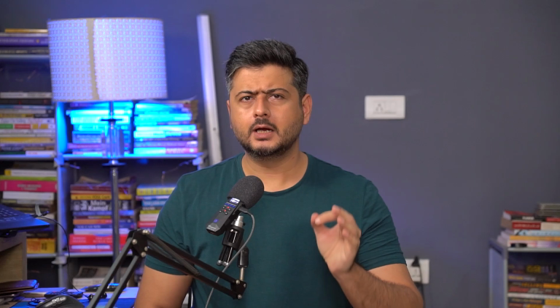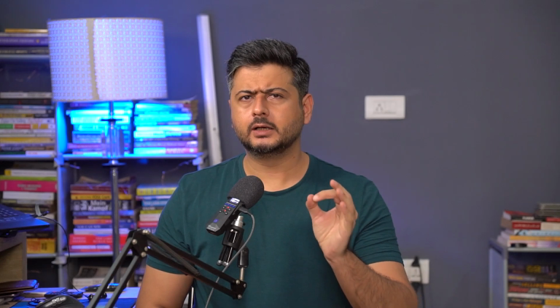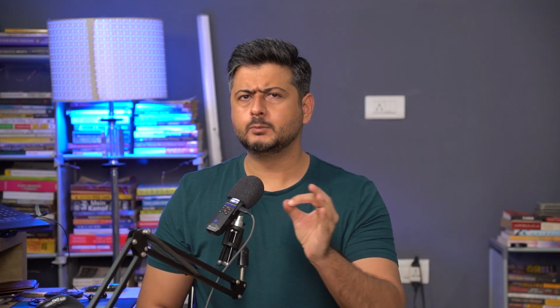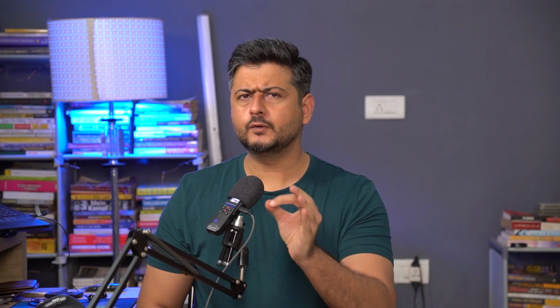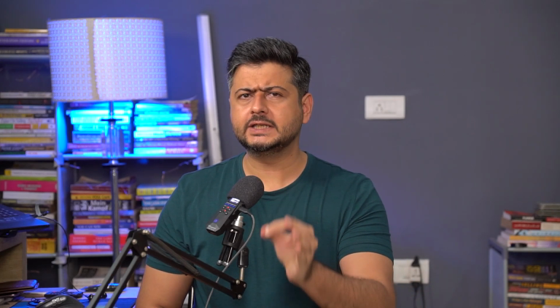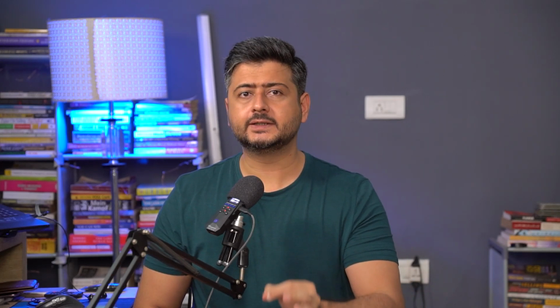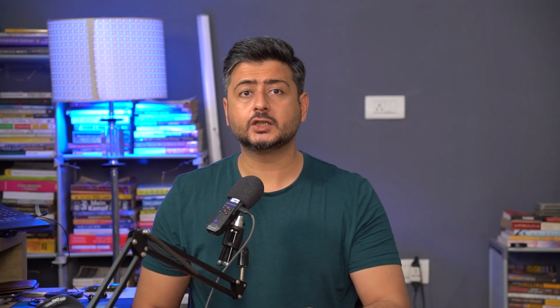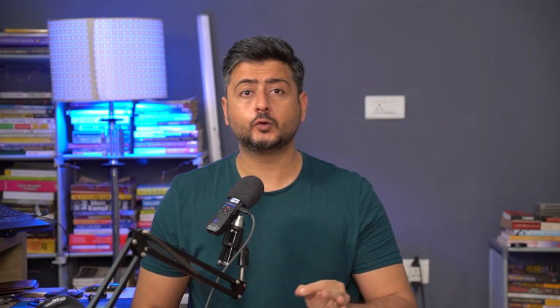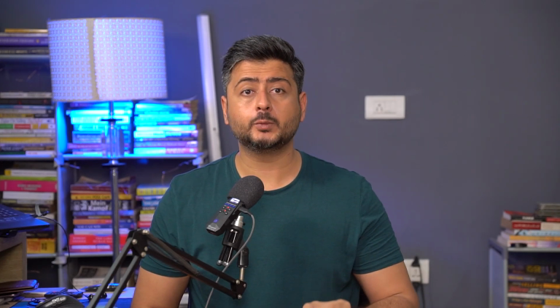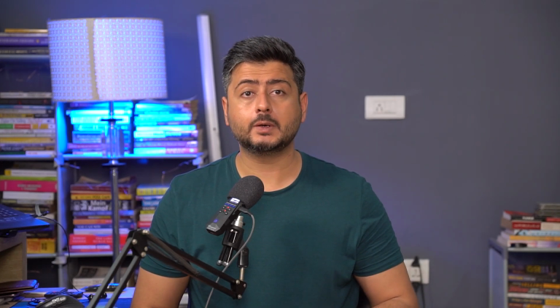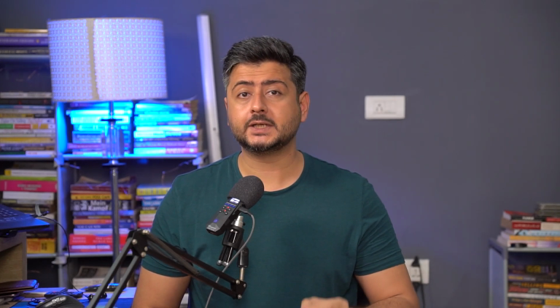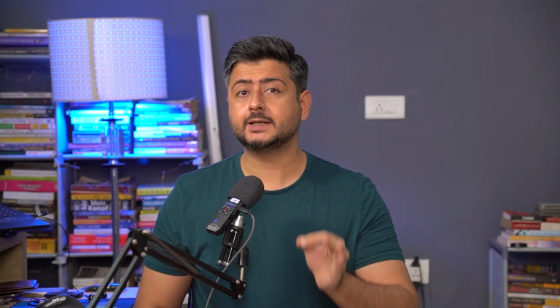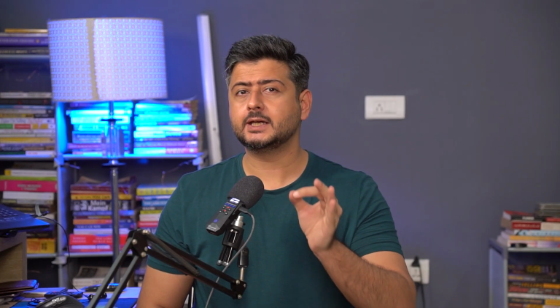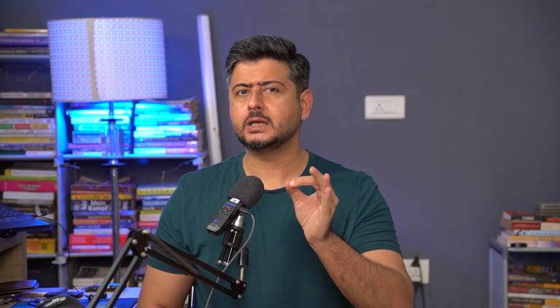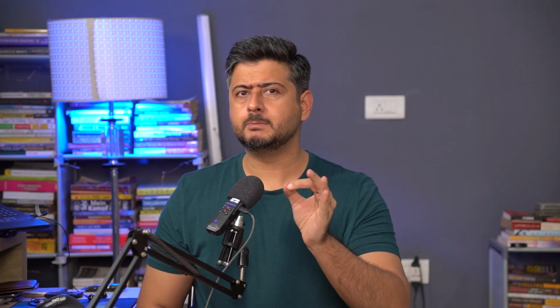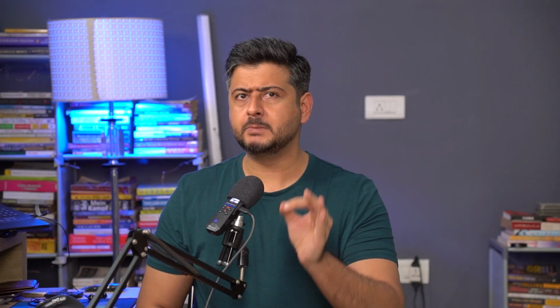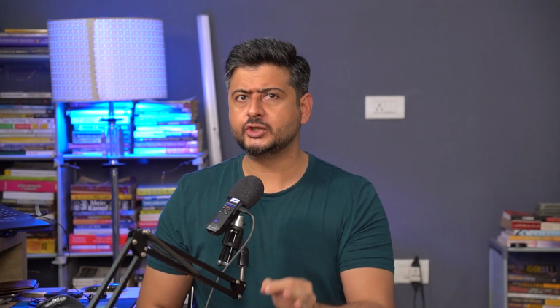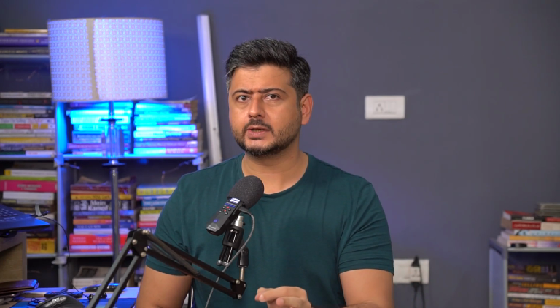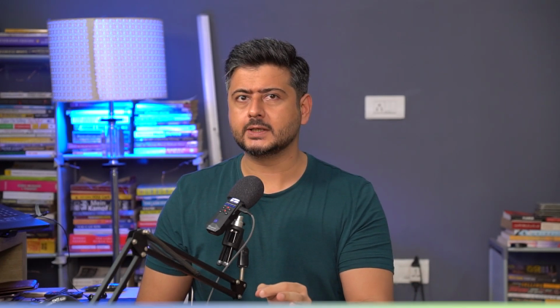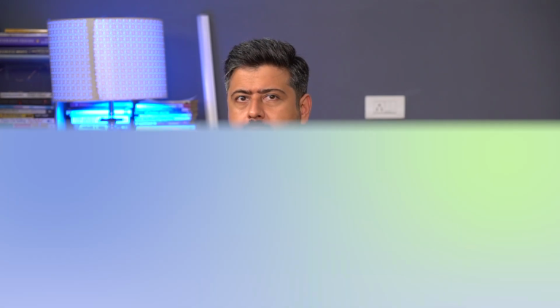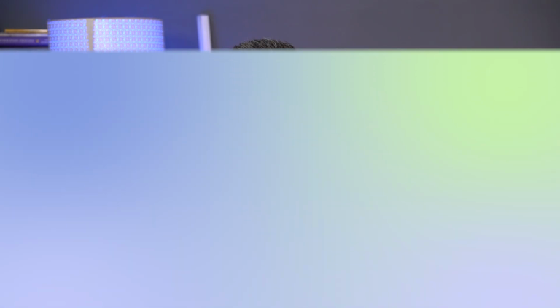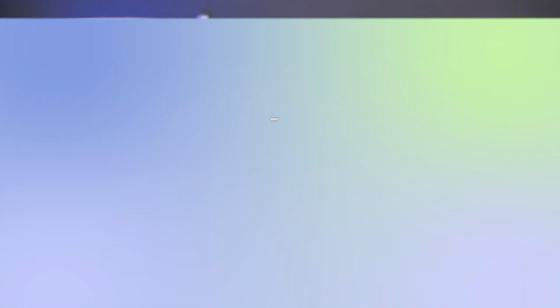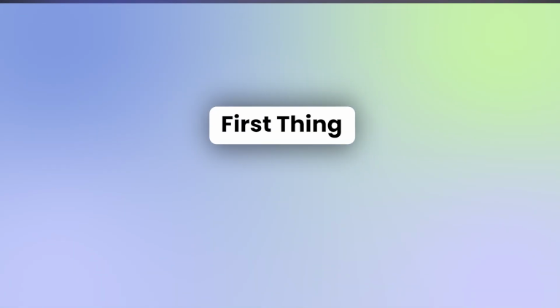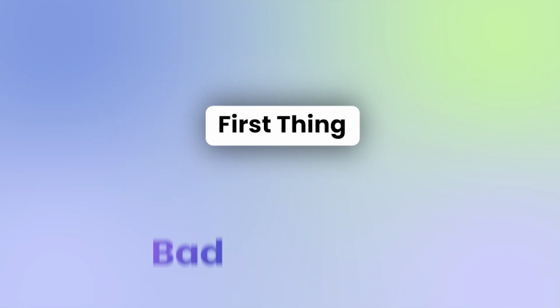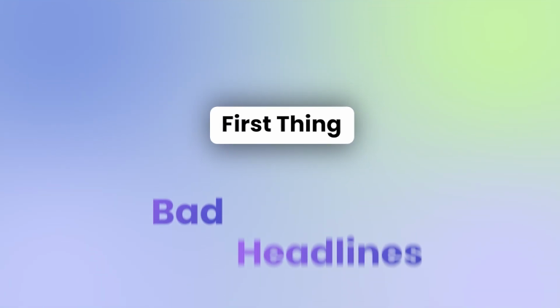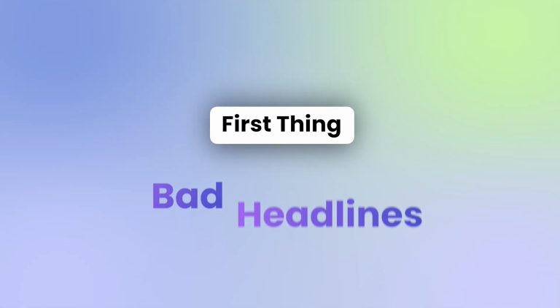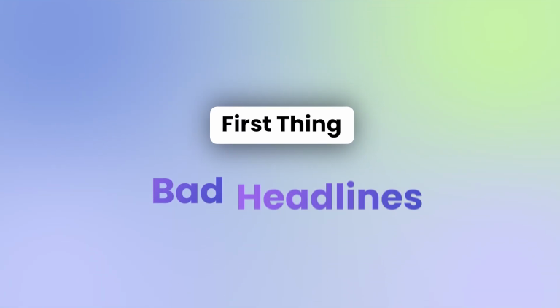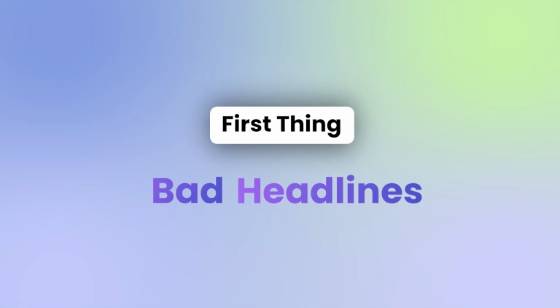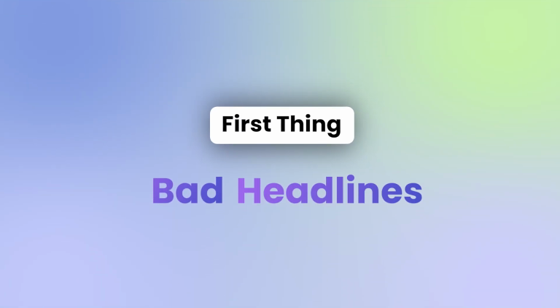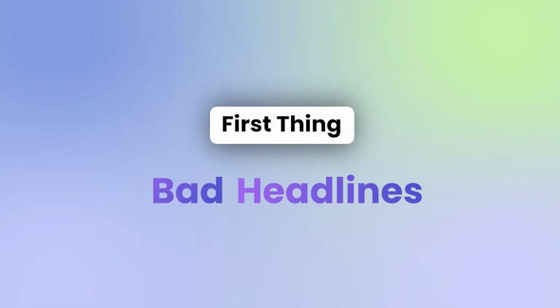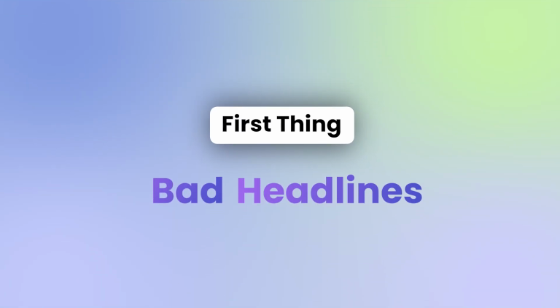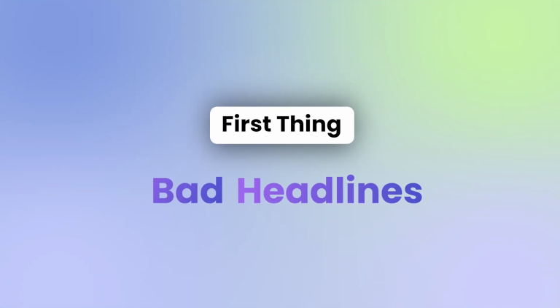Remove these things from your website immediately. Number one: bad headlines.